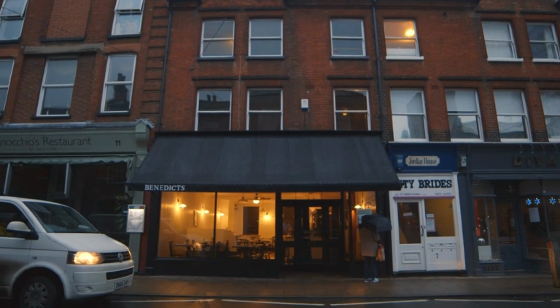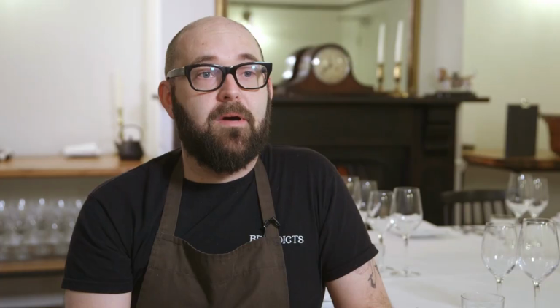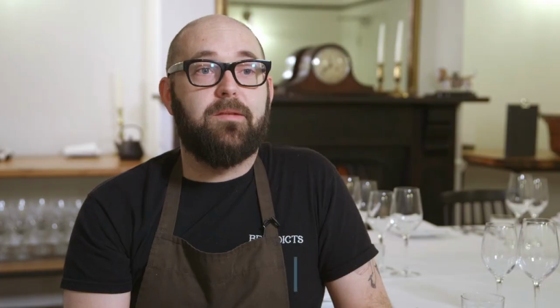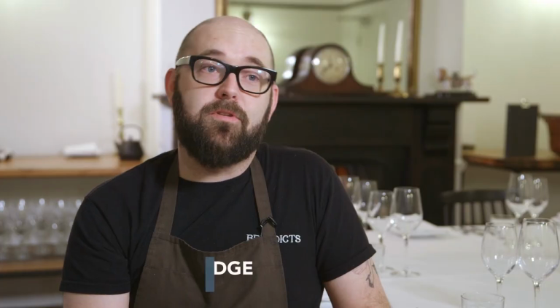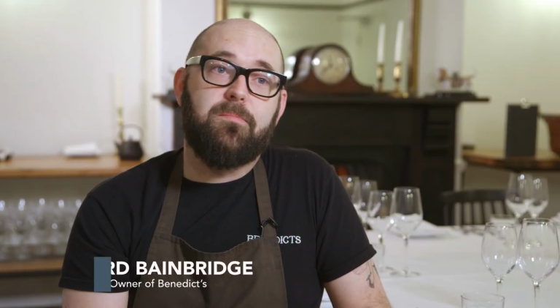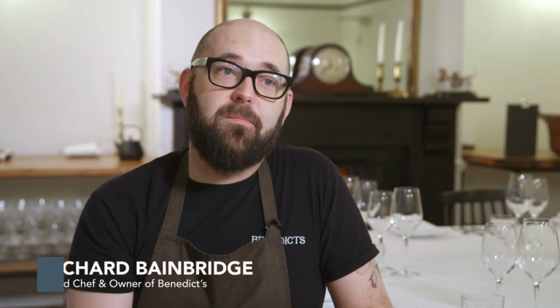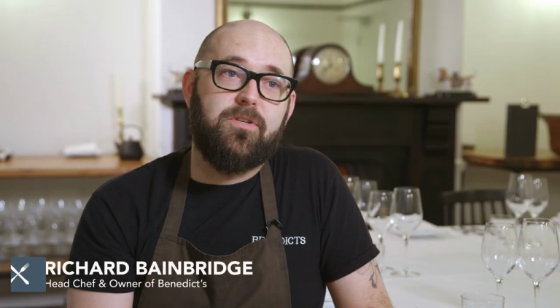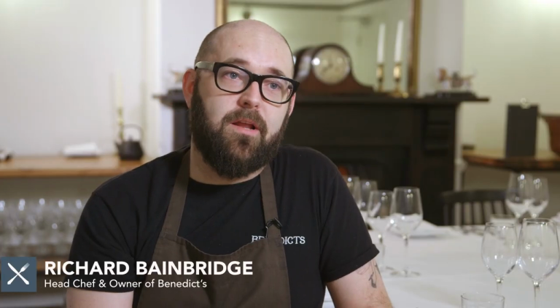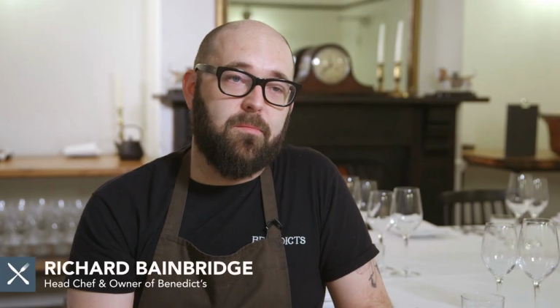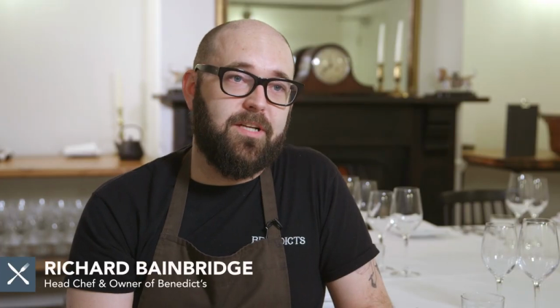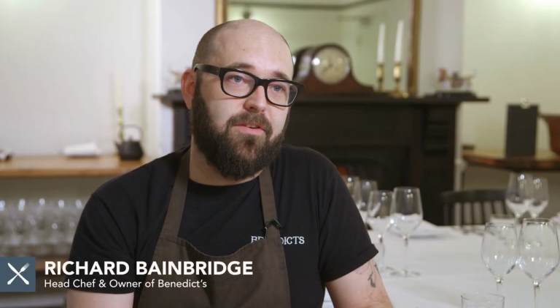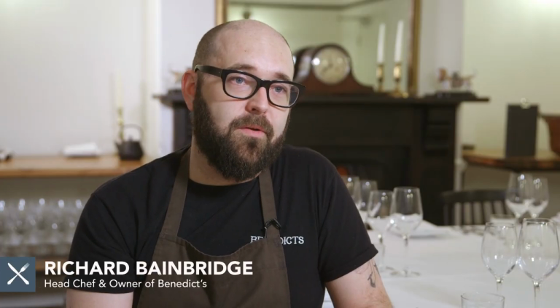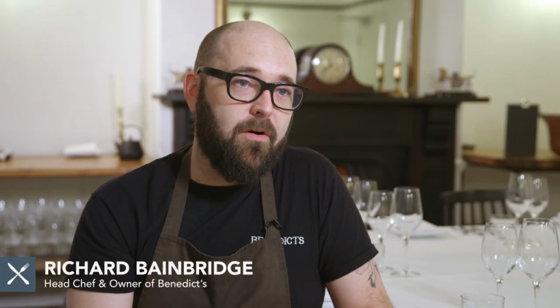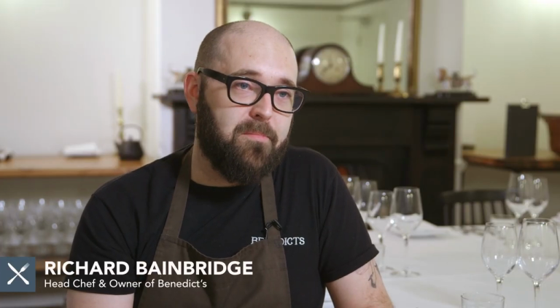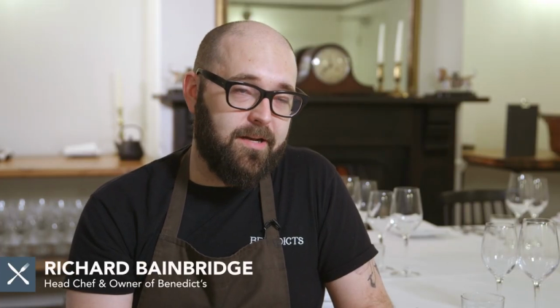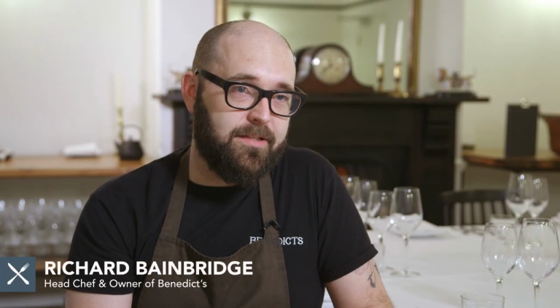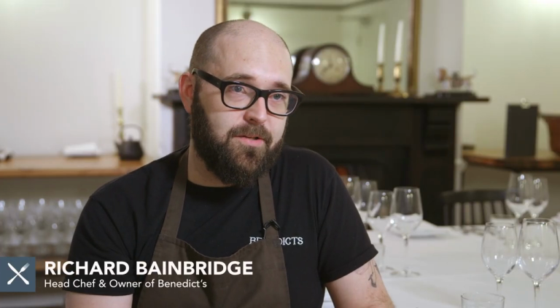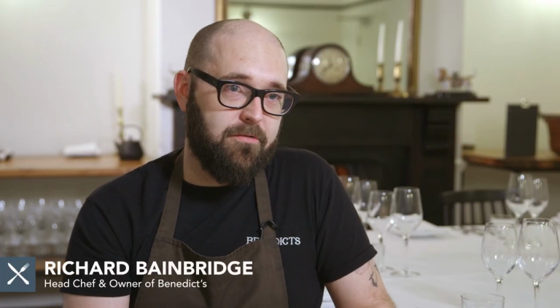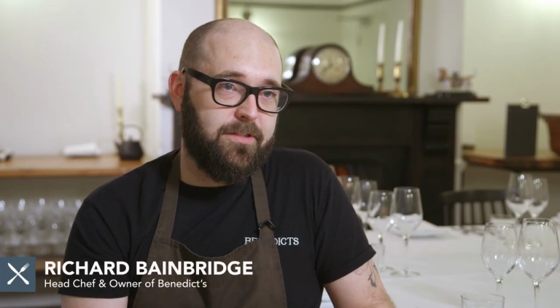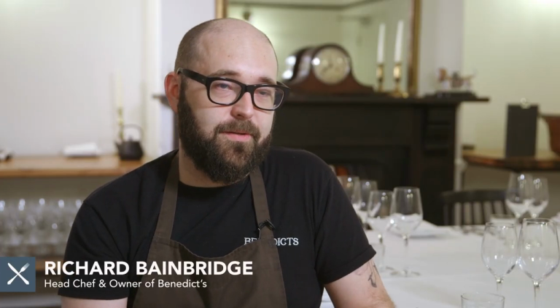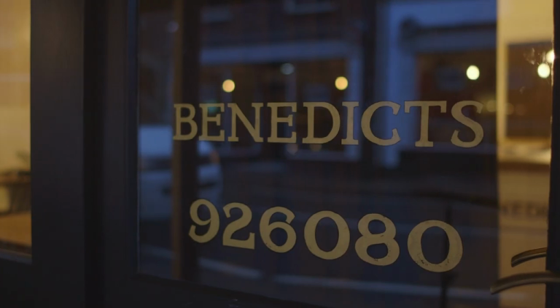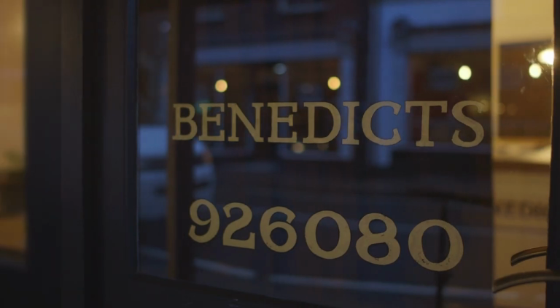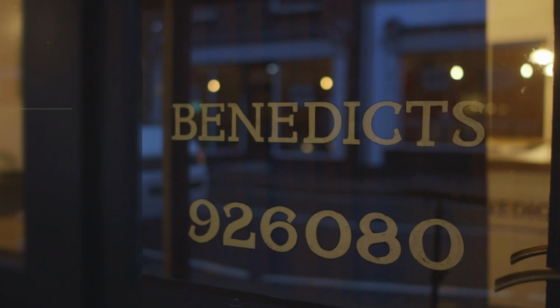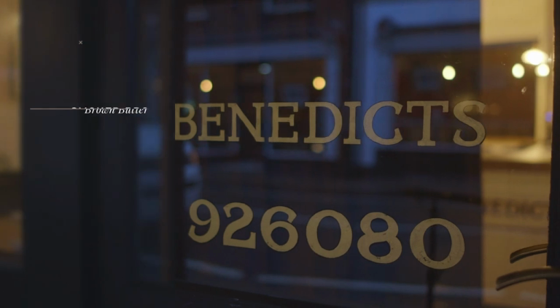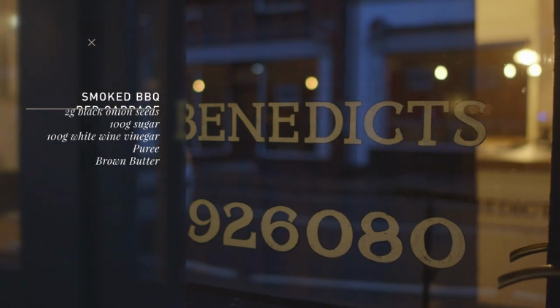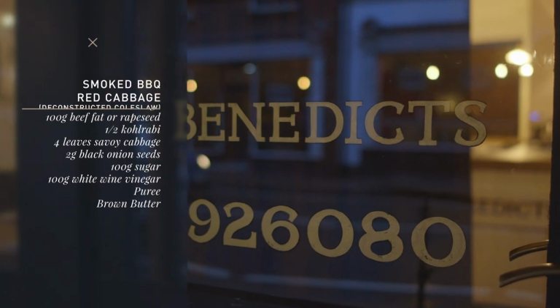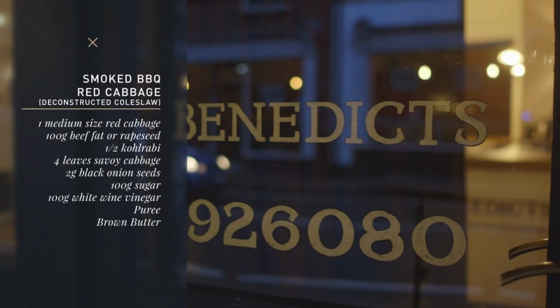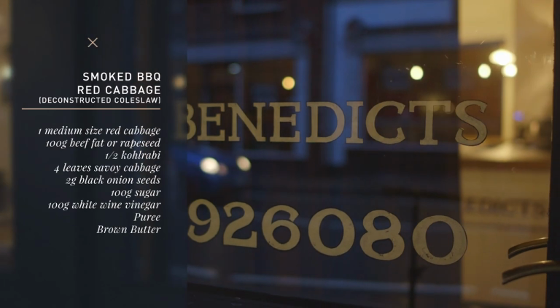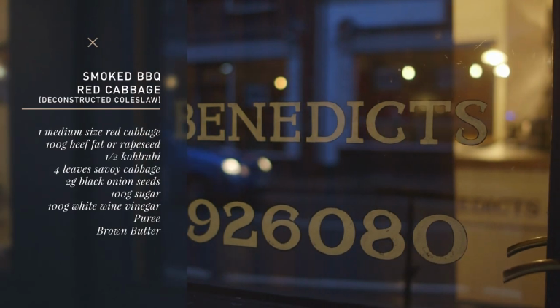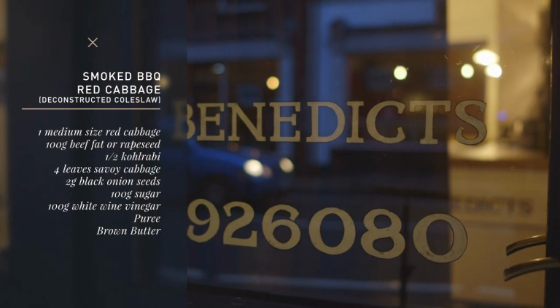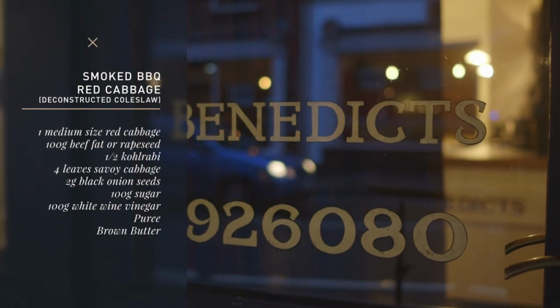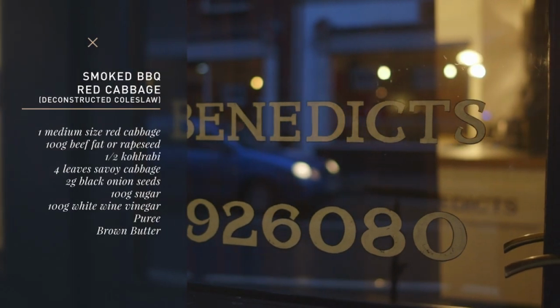My name is Richard Bainbridge and I'm chef owner of Benedict's in Norwich. Today I'm going to do a version of coleslaw.